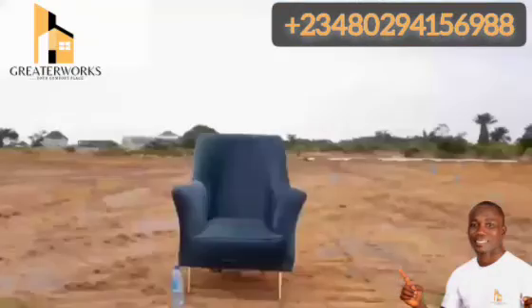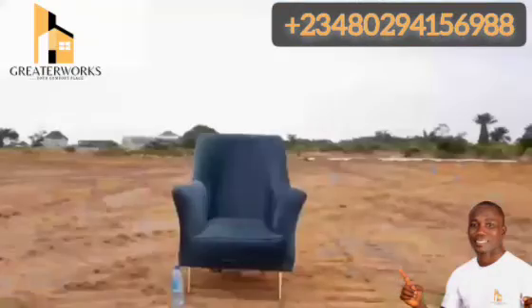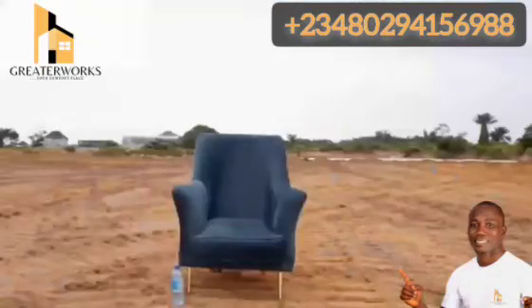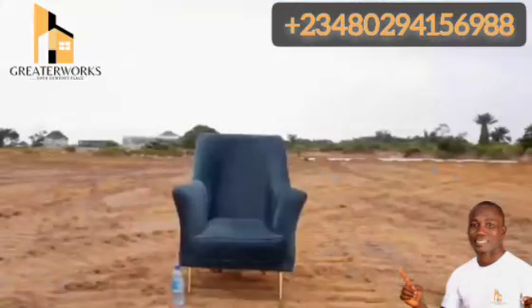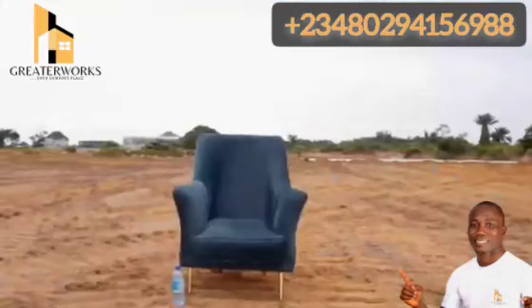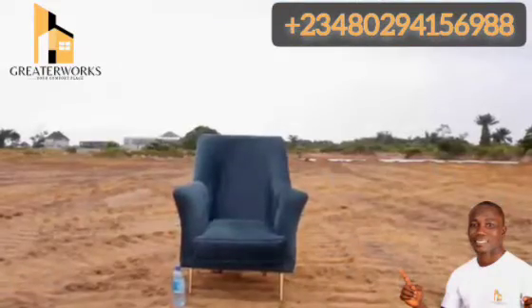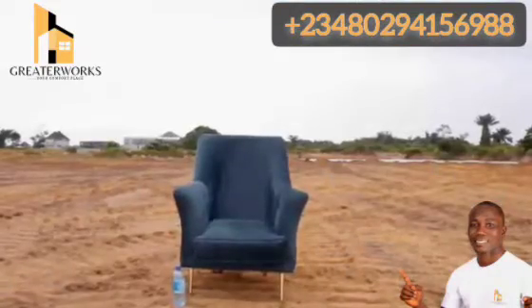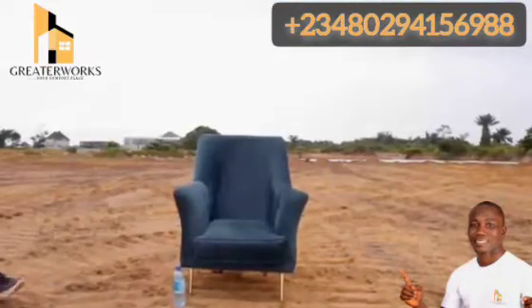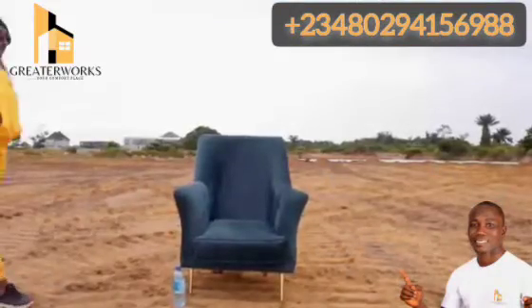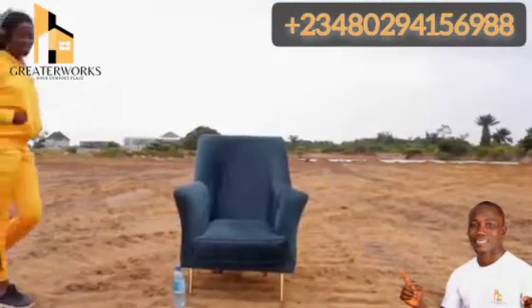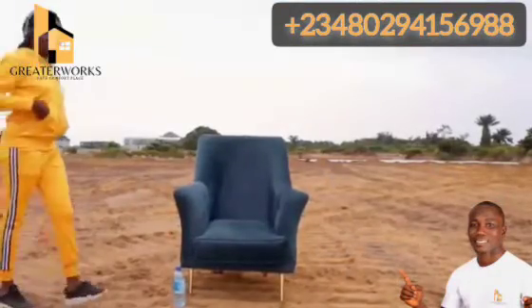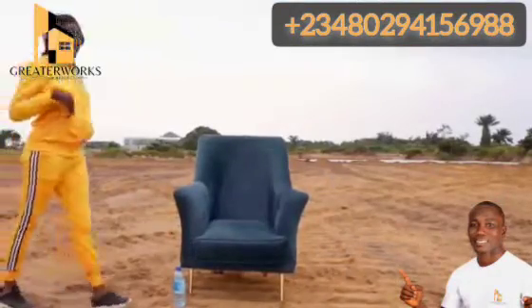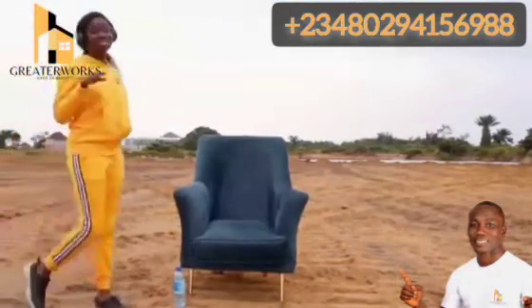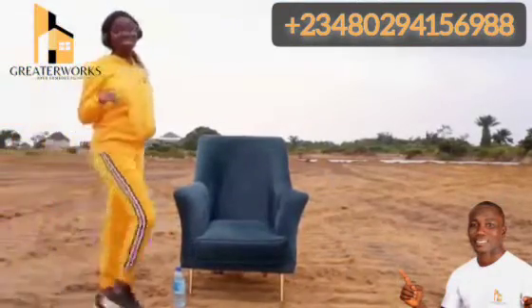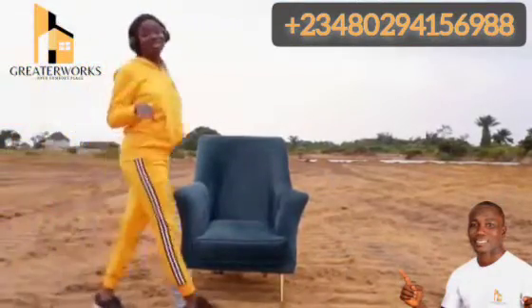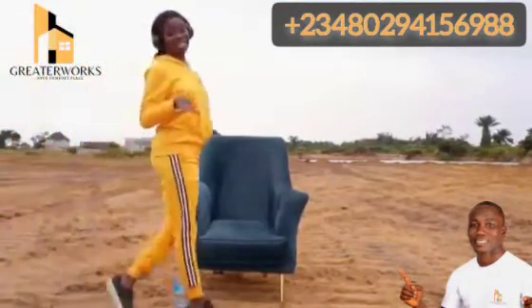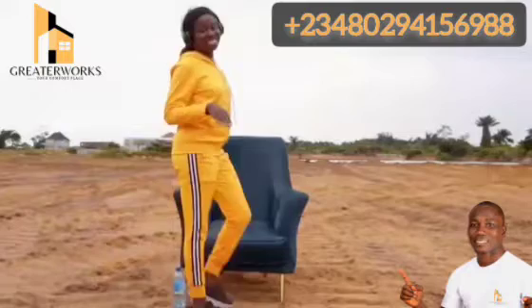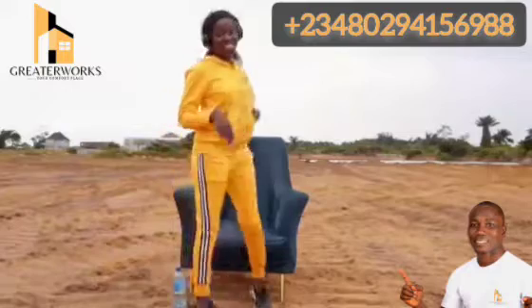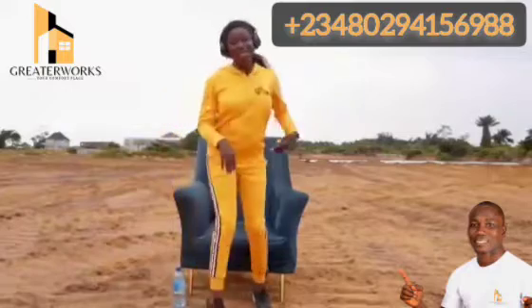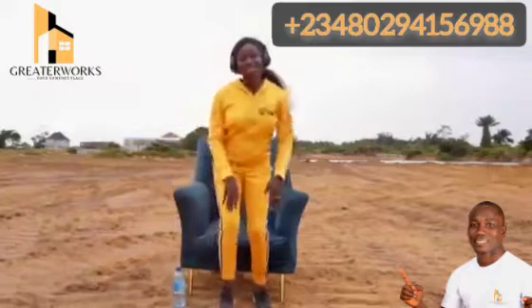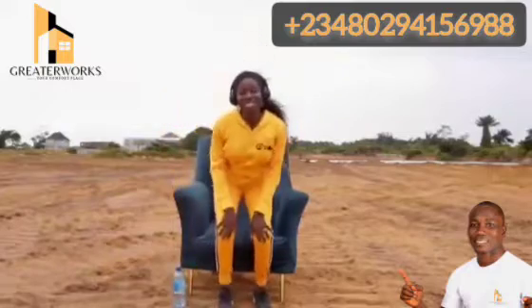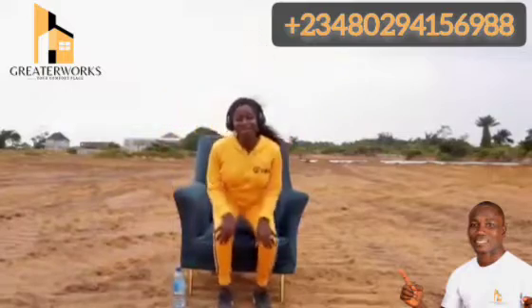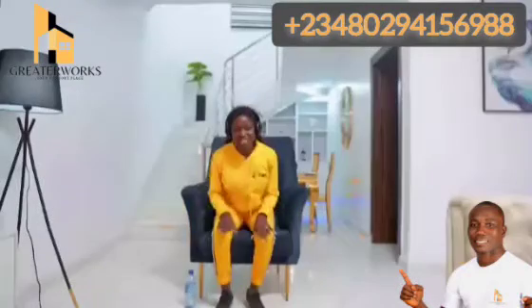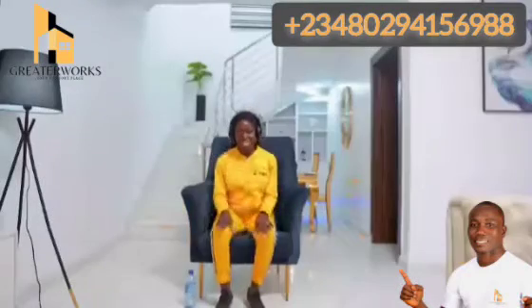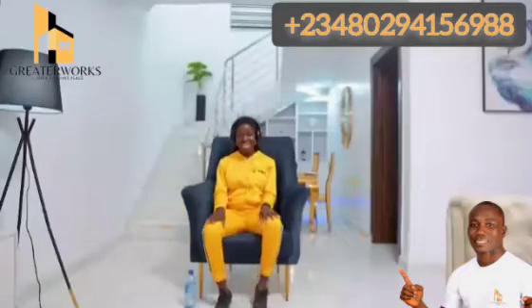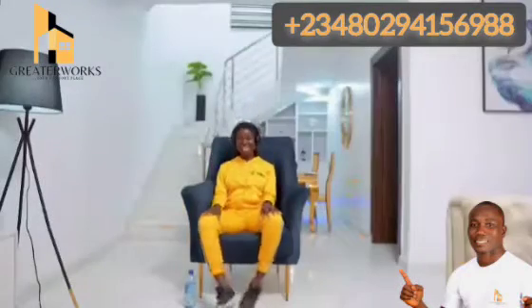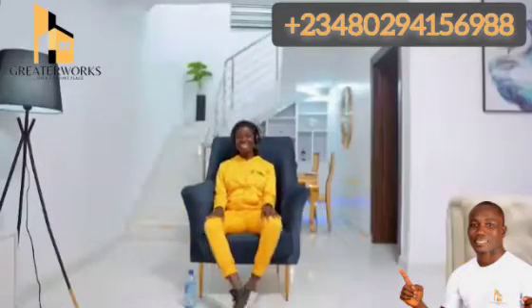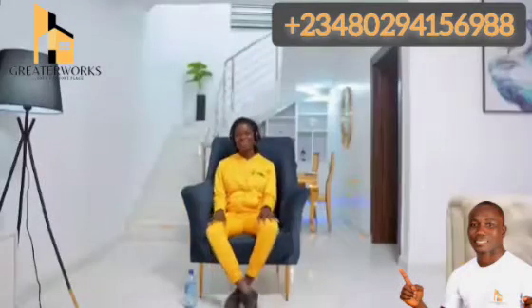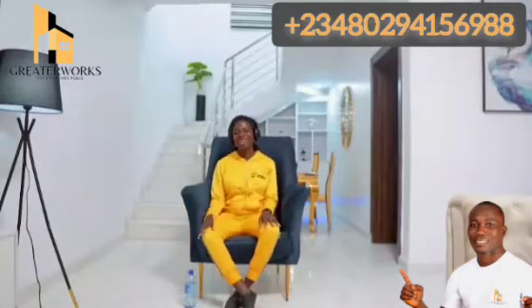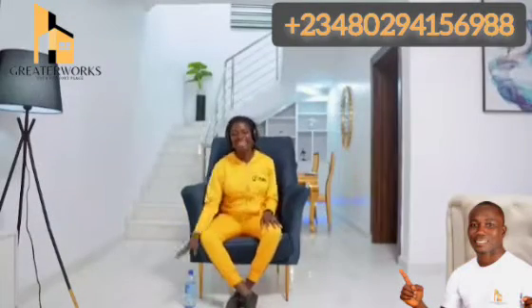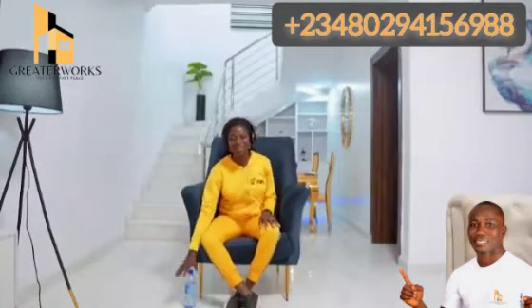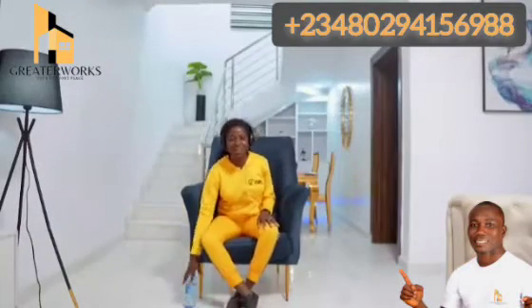Now, this says one thing — where you see emptiness, we see beauty in its finest form.